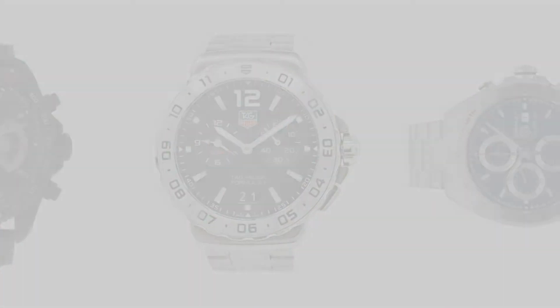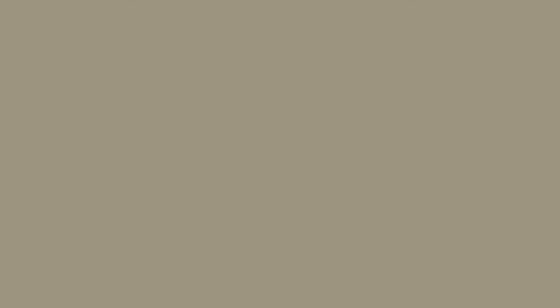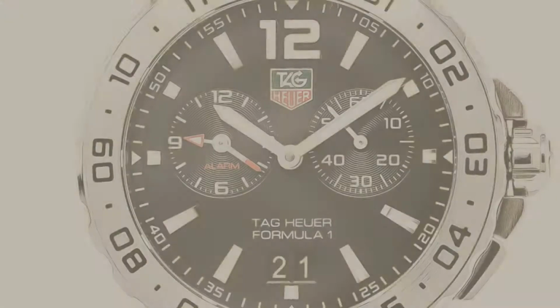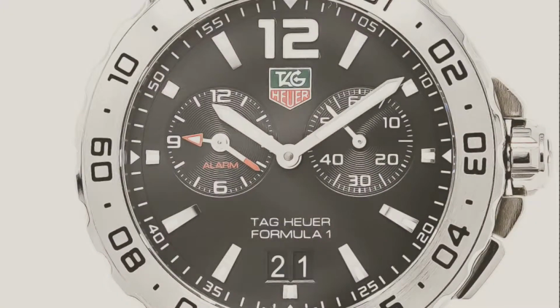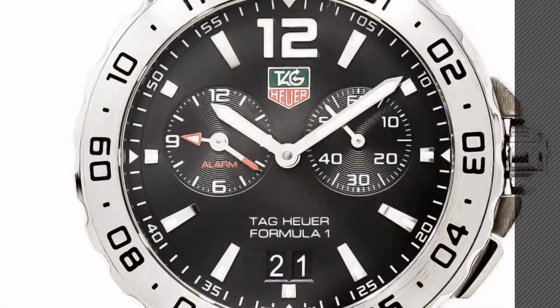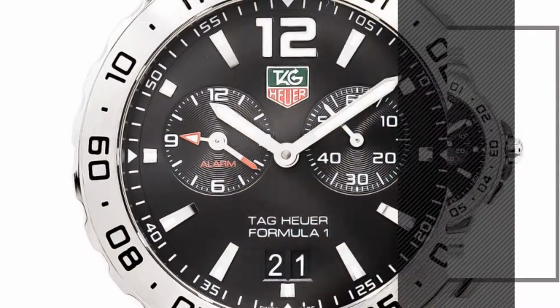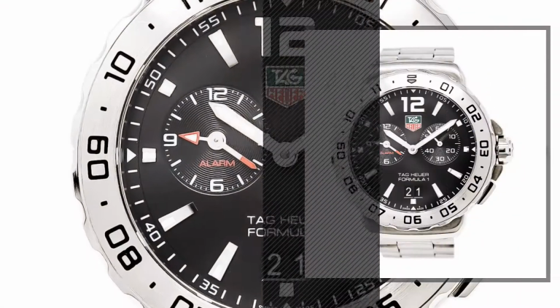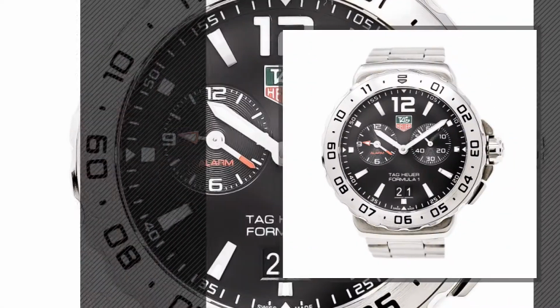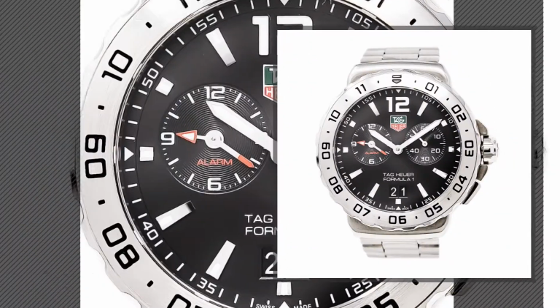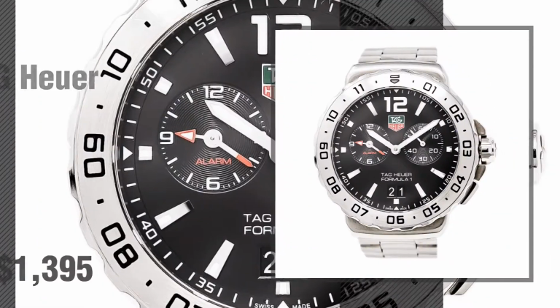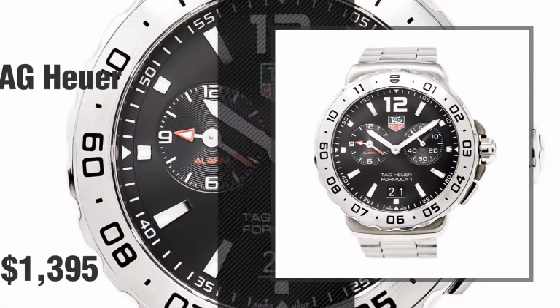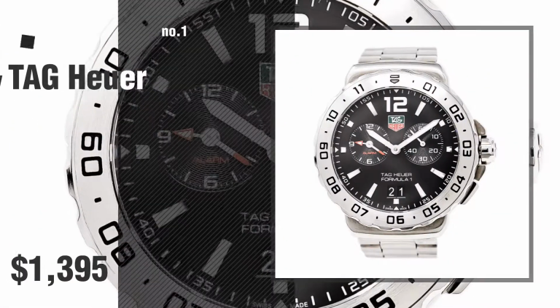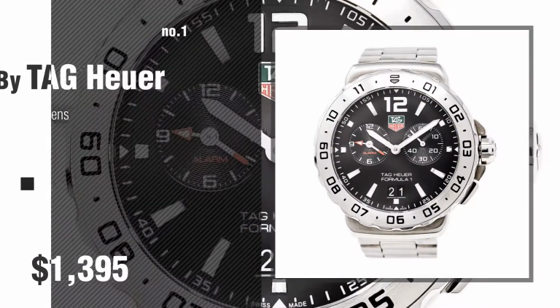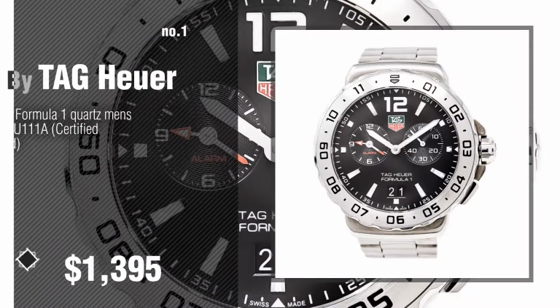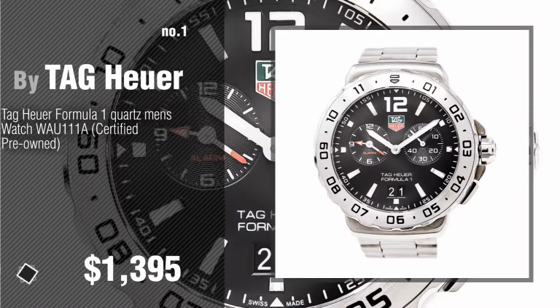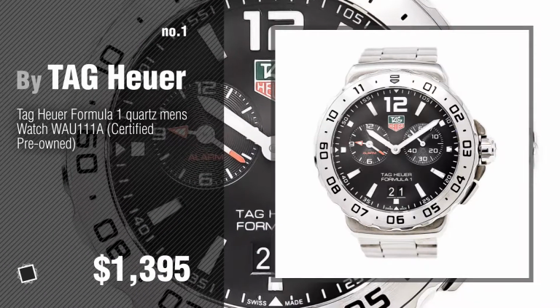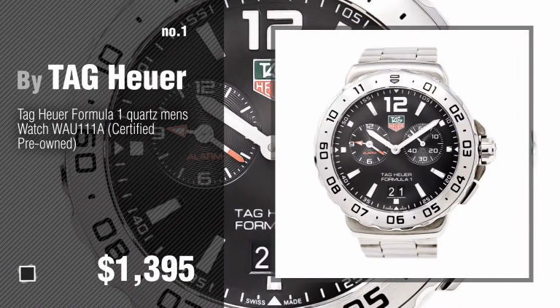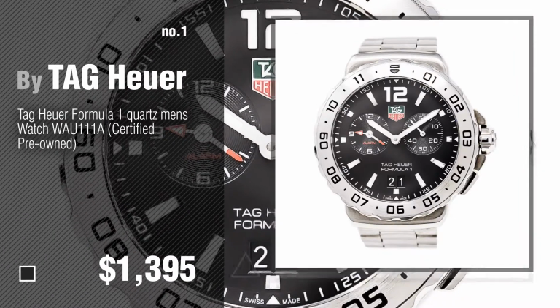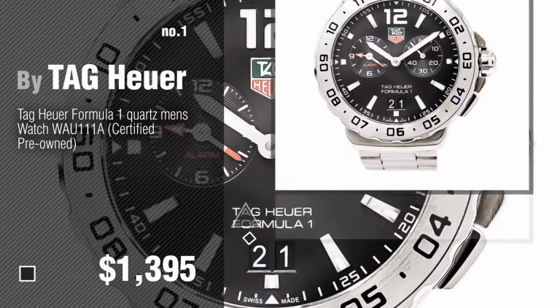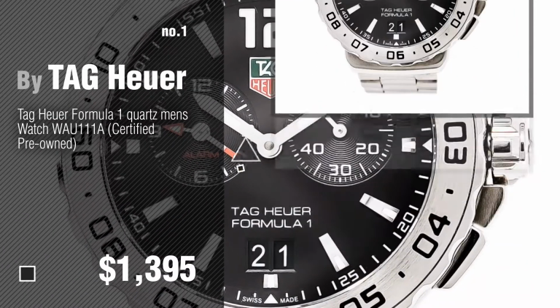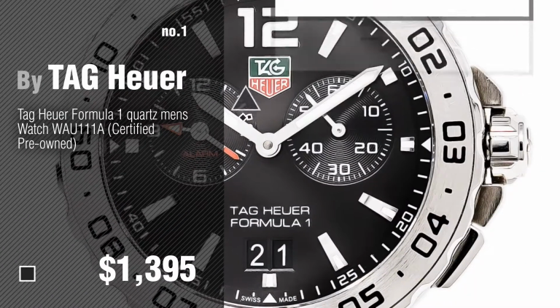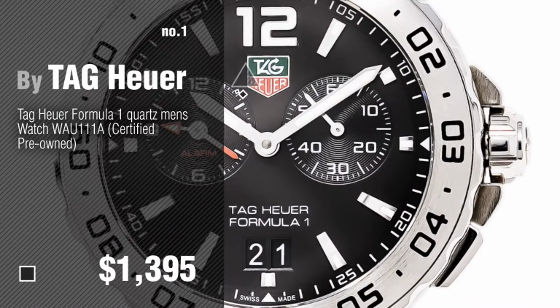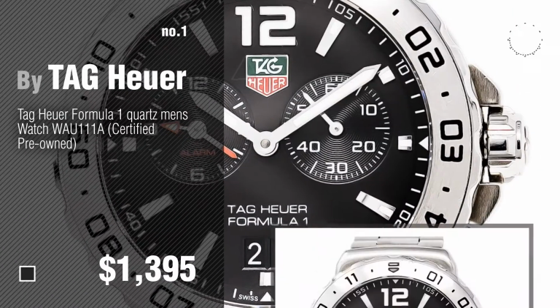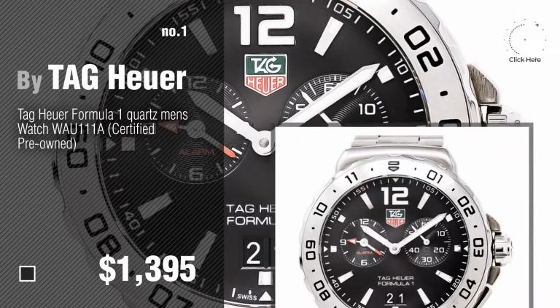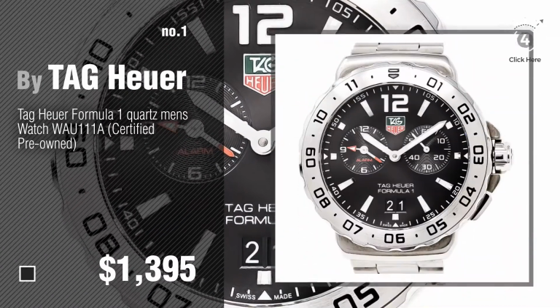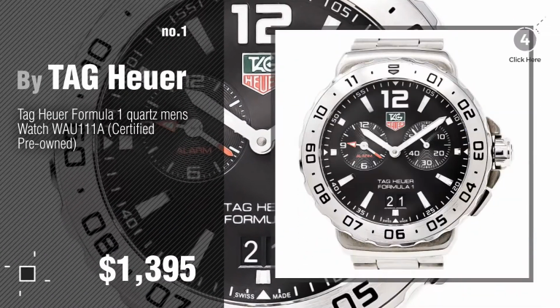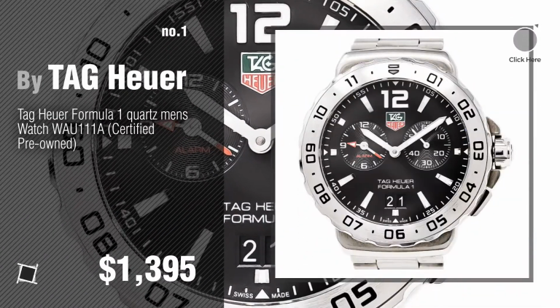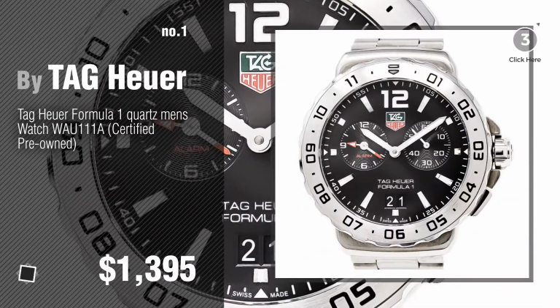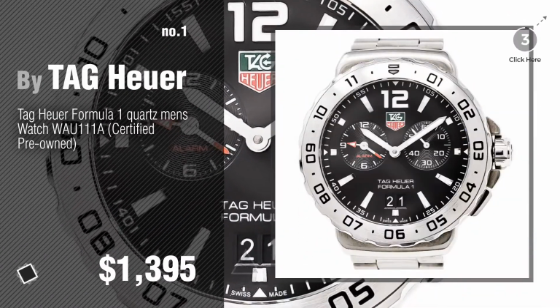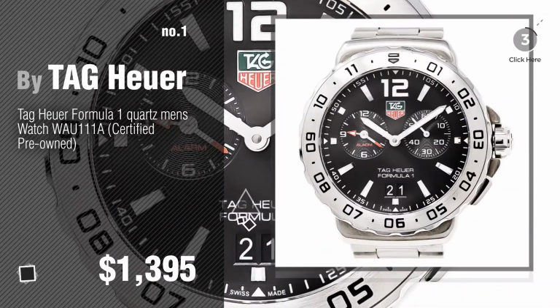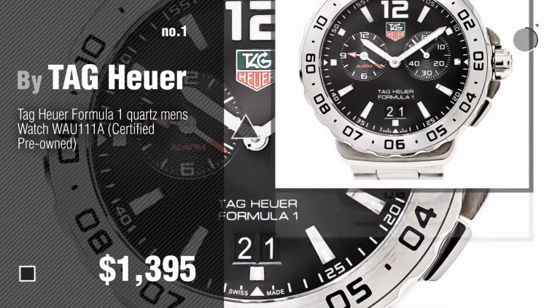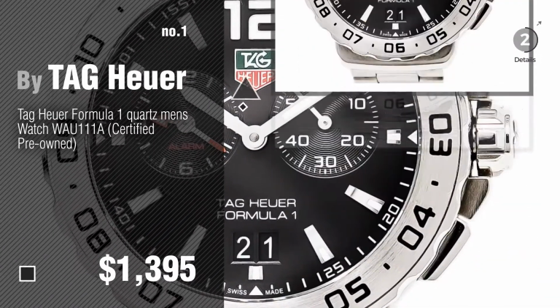Number 1, most popular, by Tag Heuer. Watch this video and get inspired.